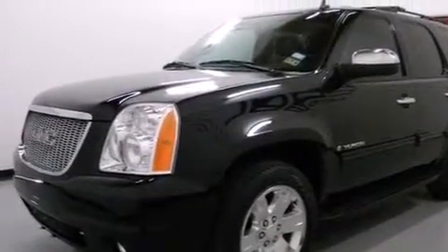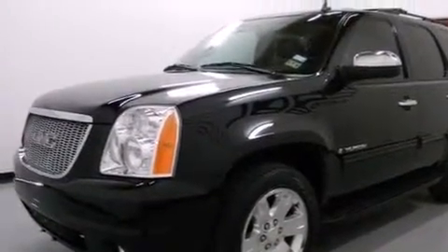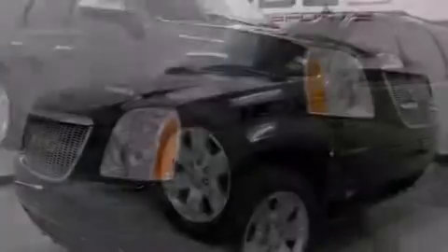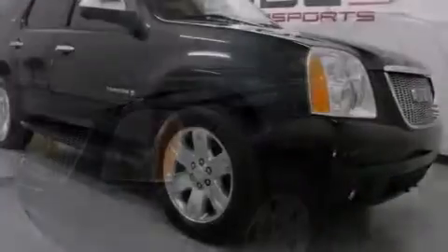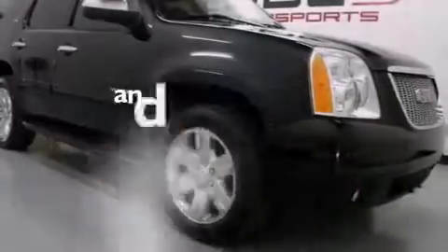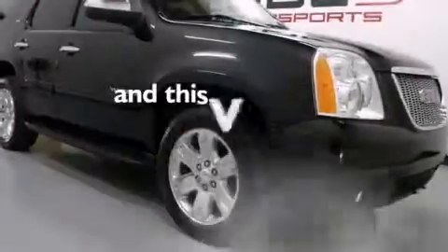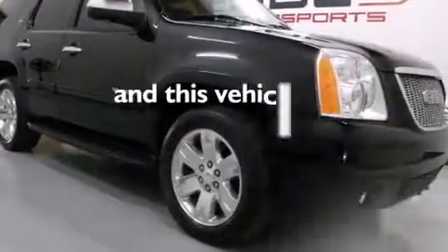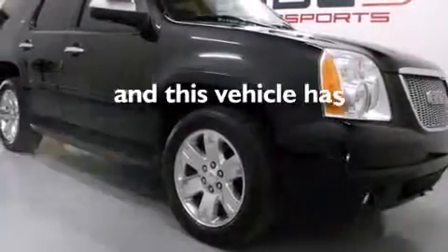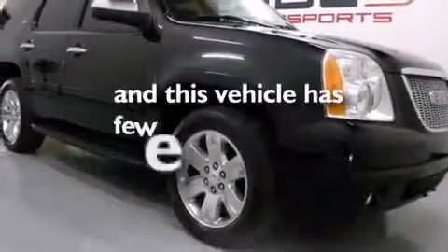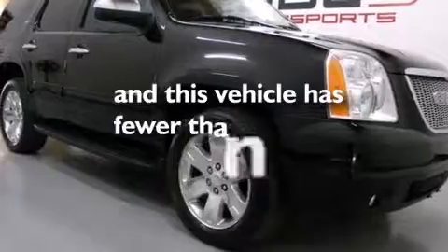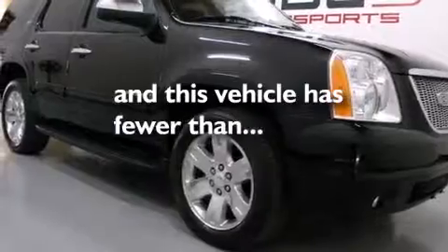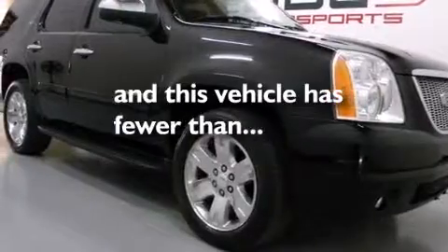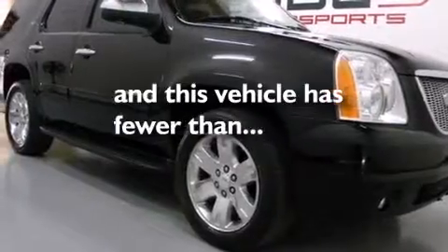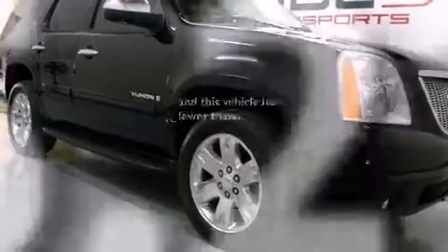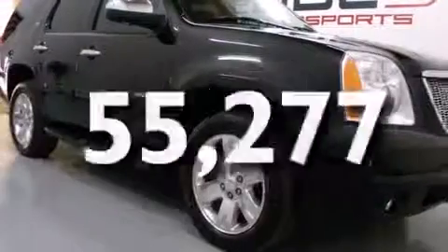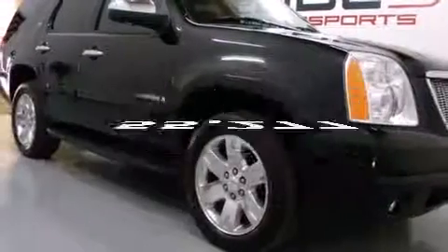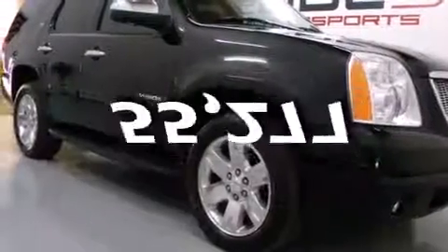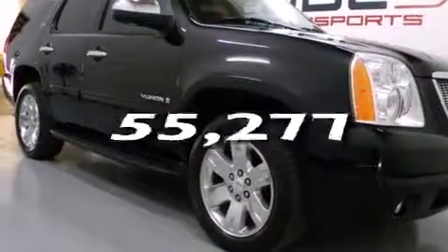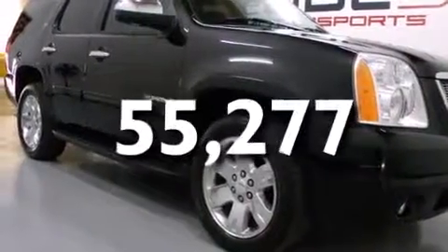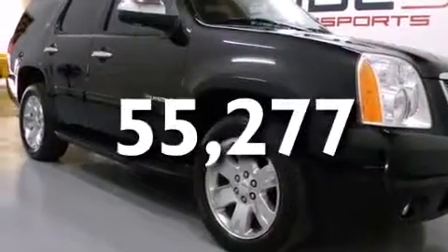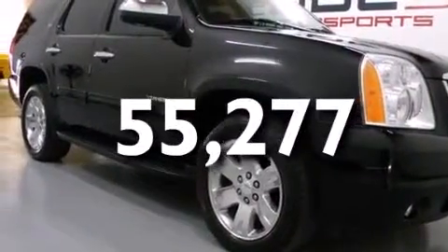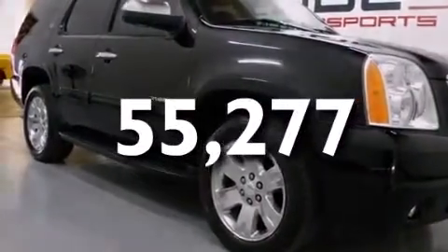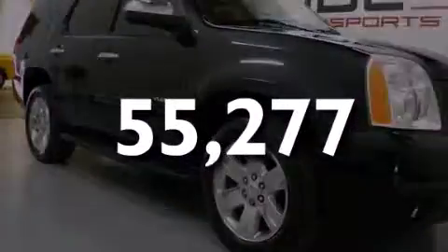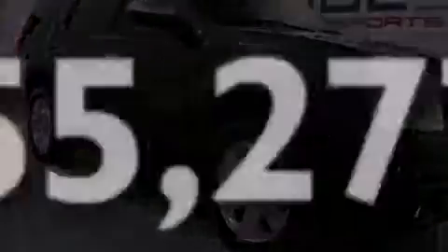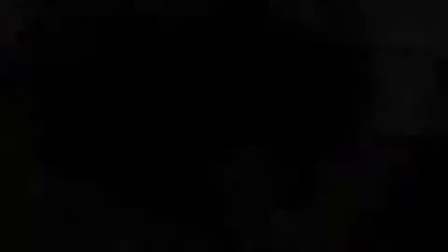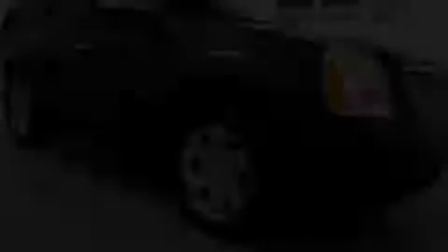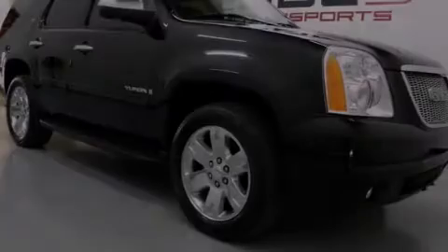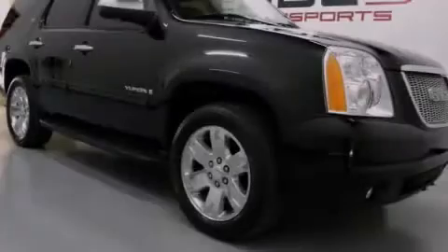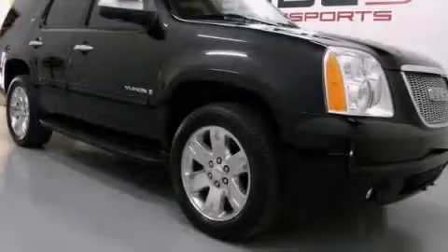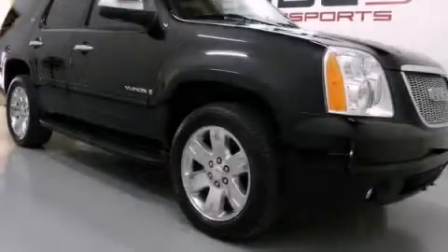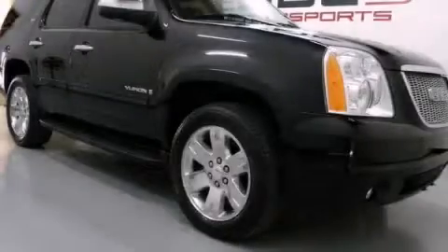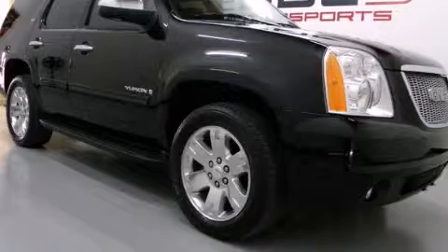This vehicle has fewer than 56,000 miles on the odometer. Call or visit us right now and arrange your test drive today.